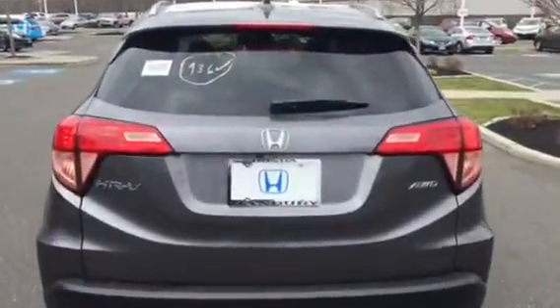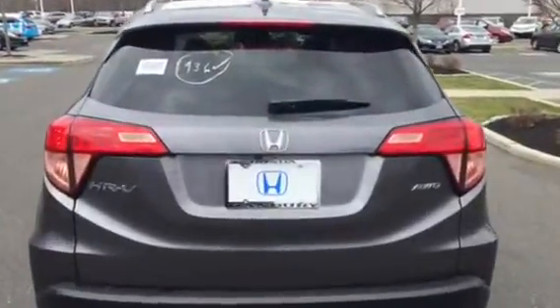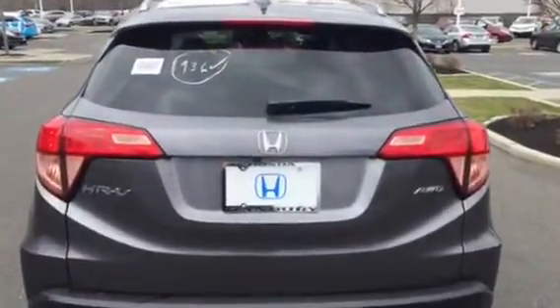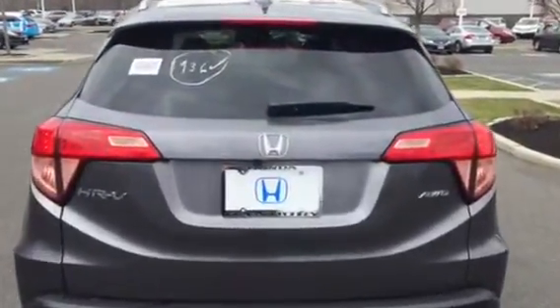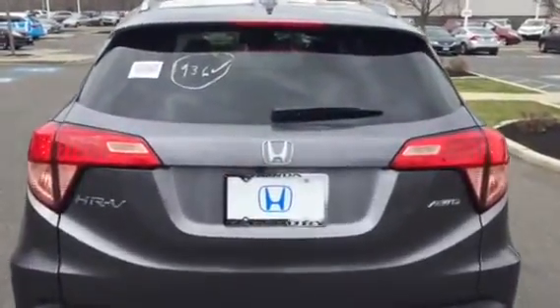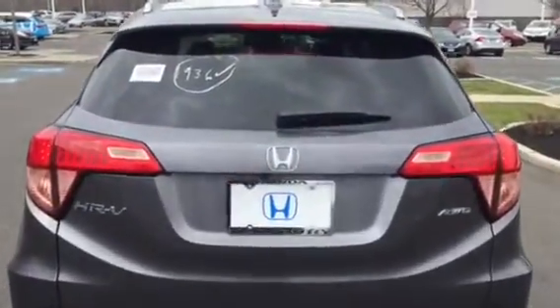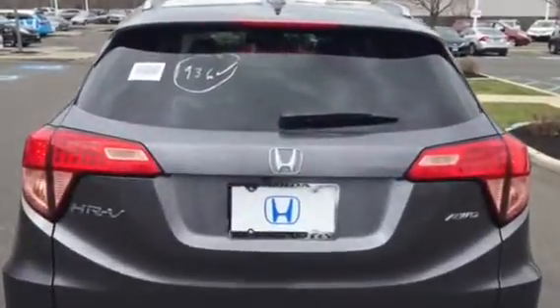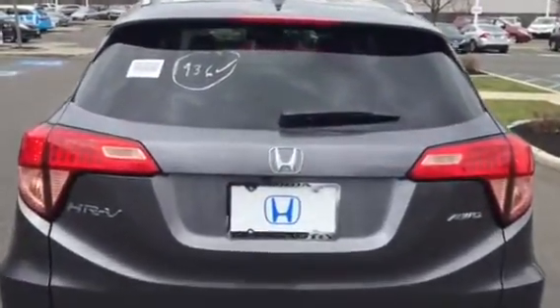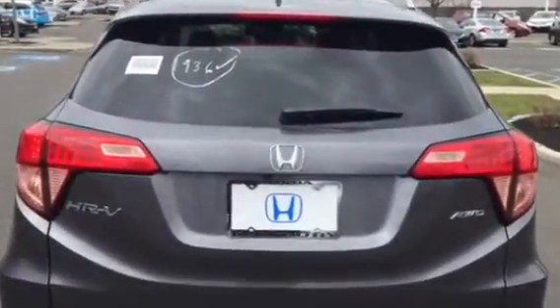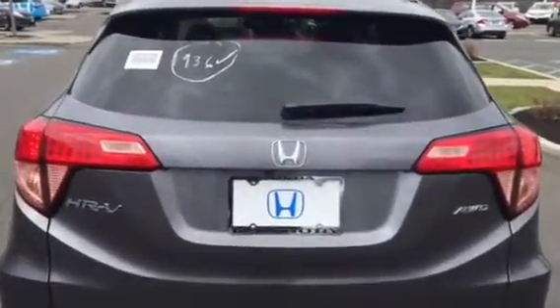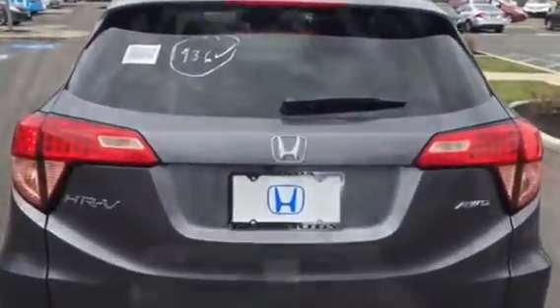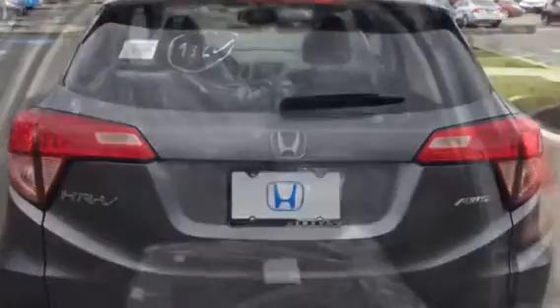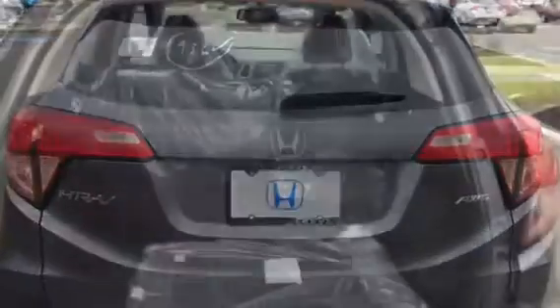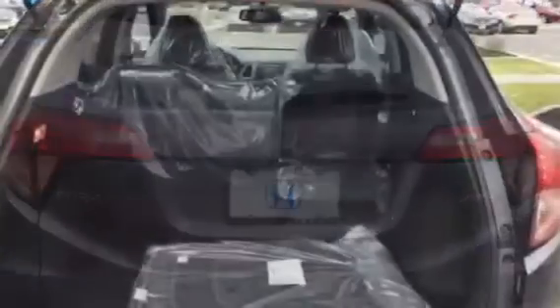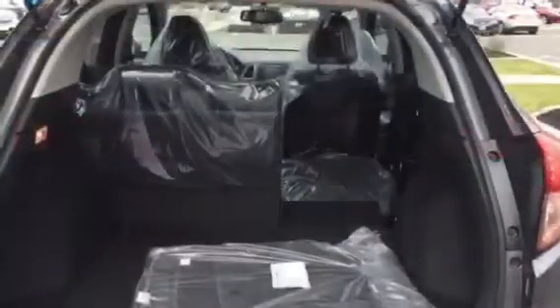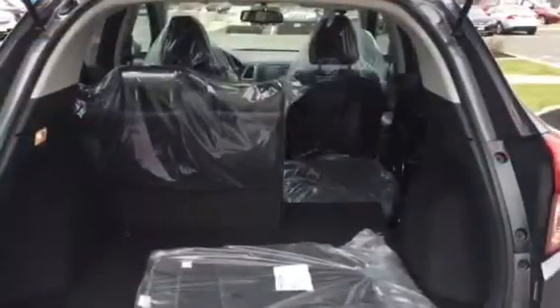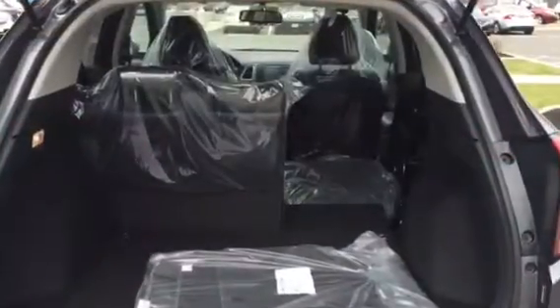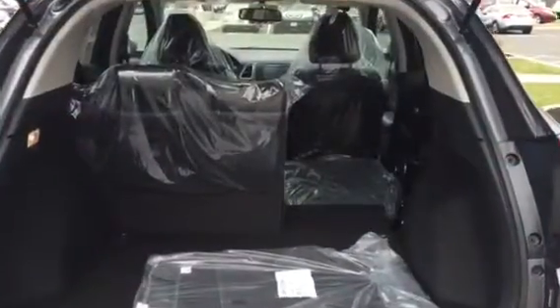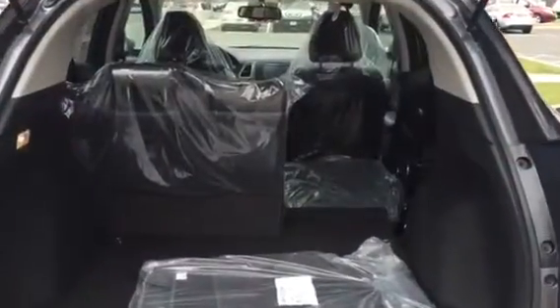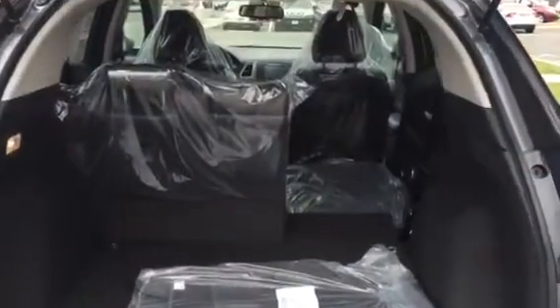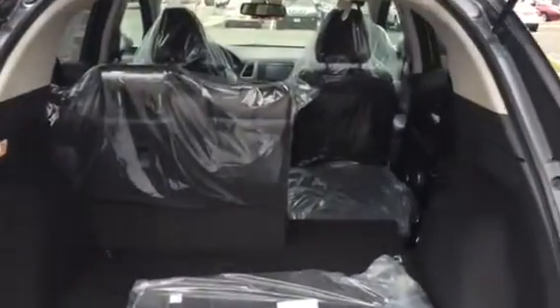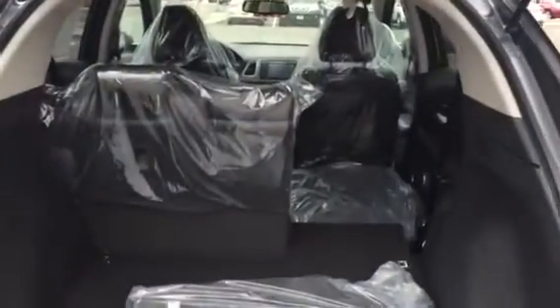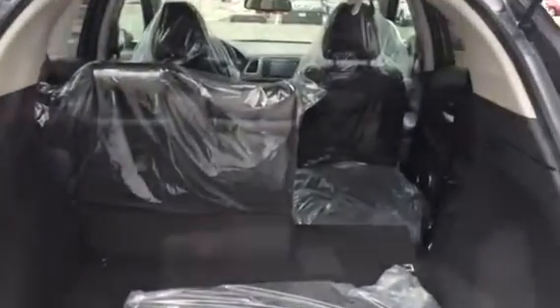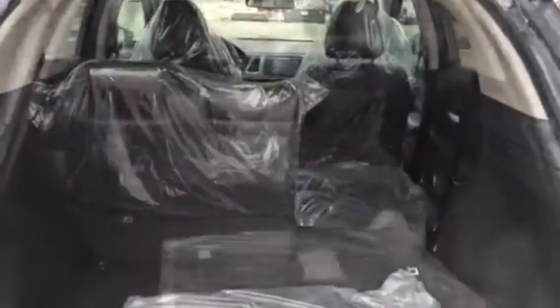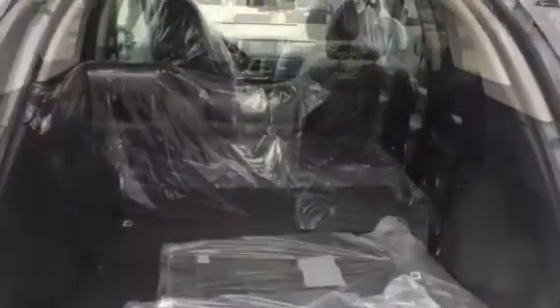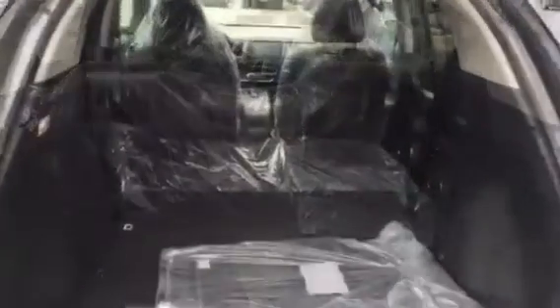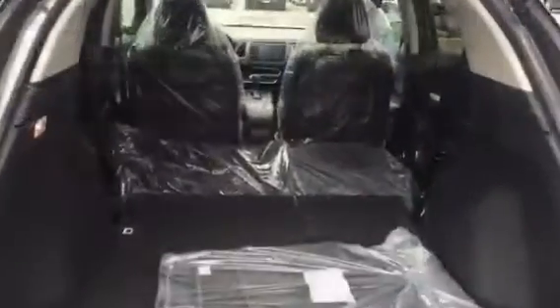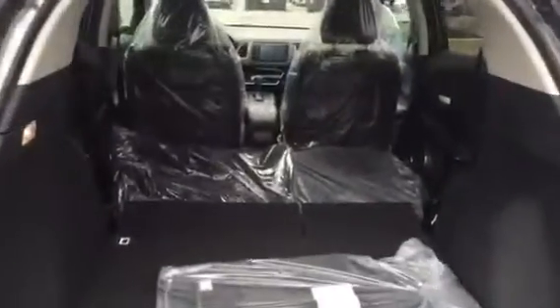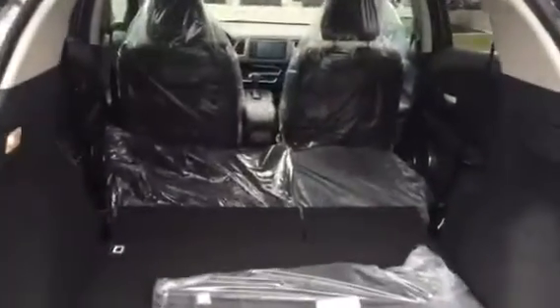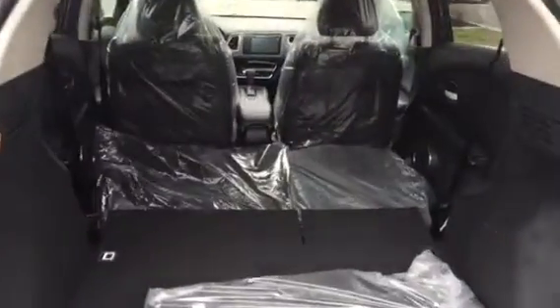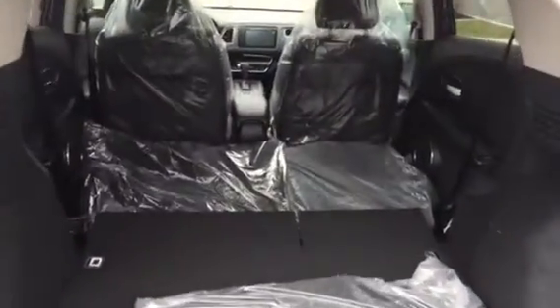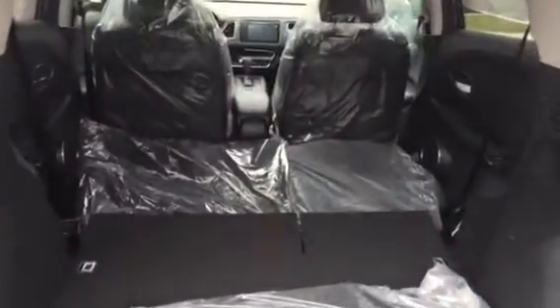This is the back side of the car, so you can see the tail lights here, and then the back of the car with the seats folded down.